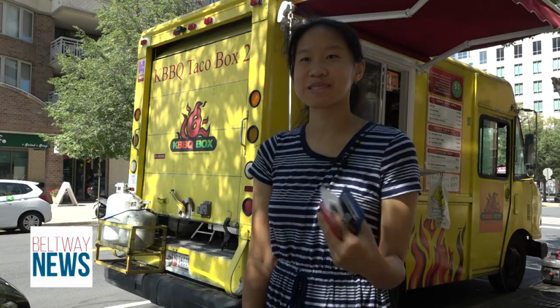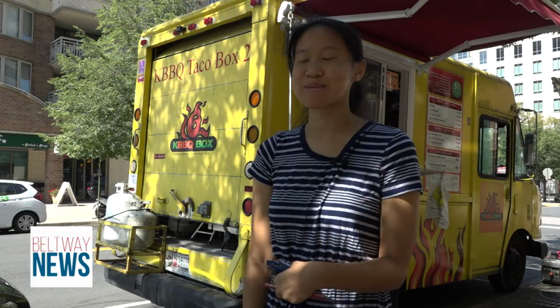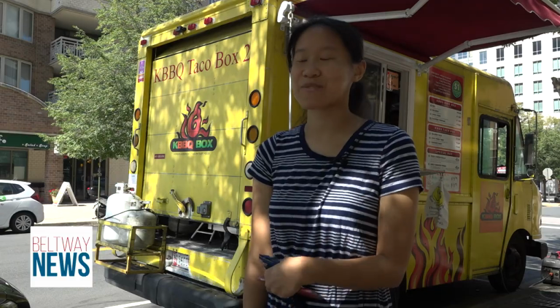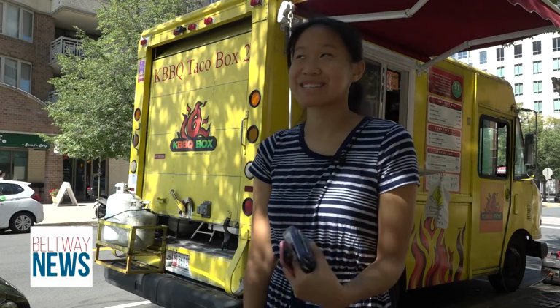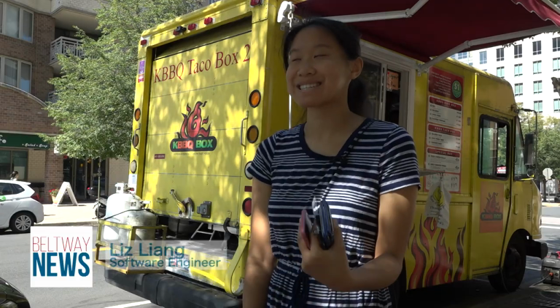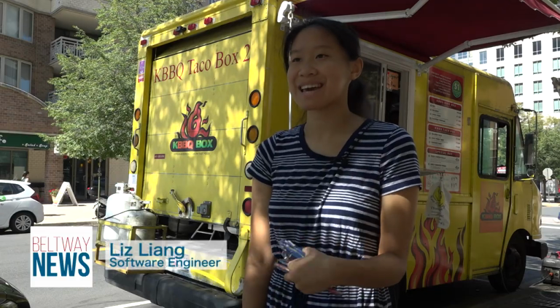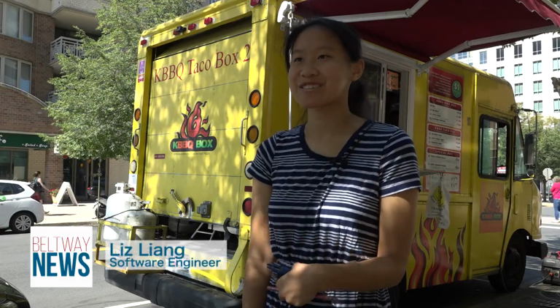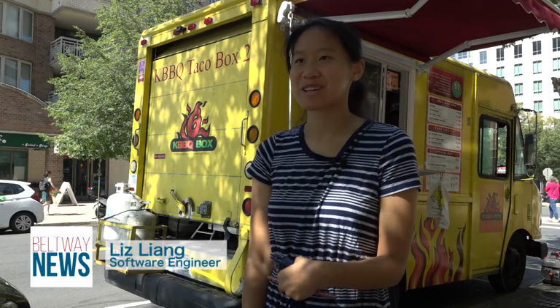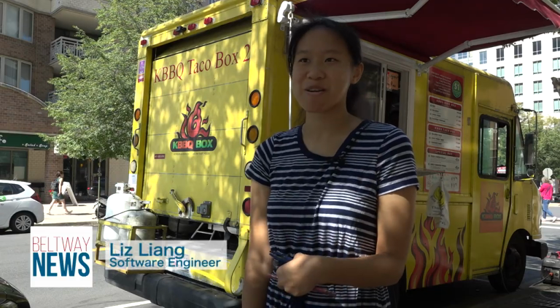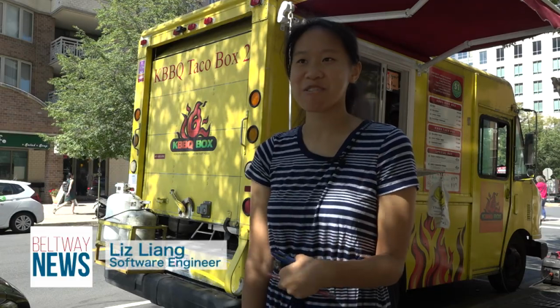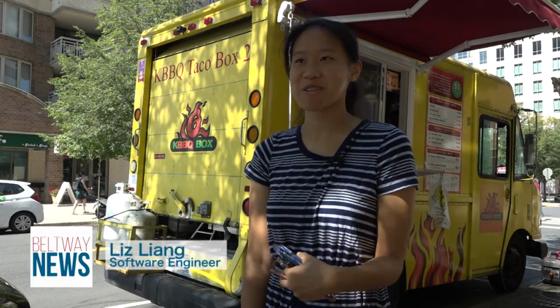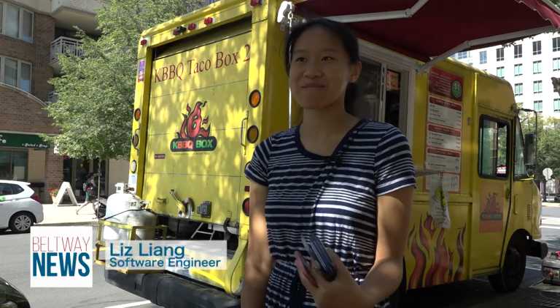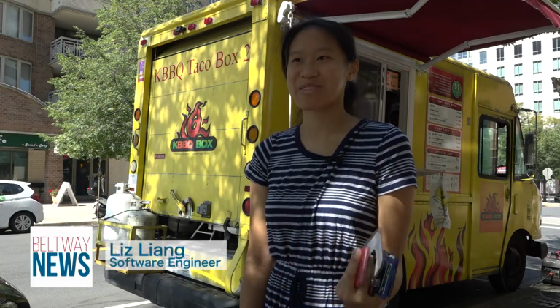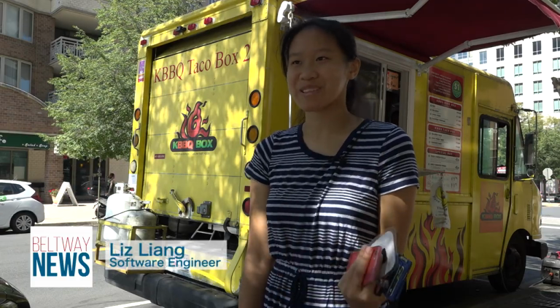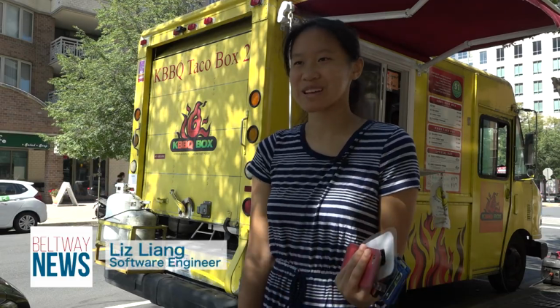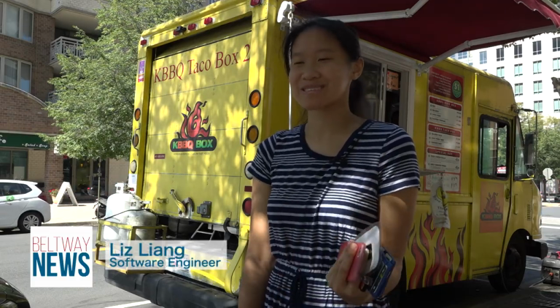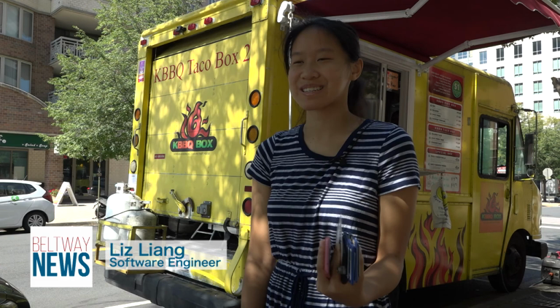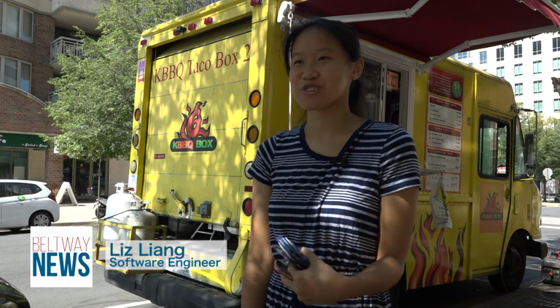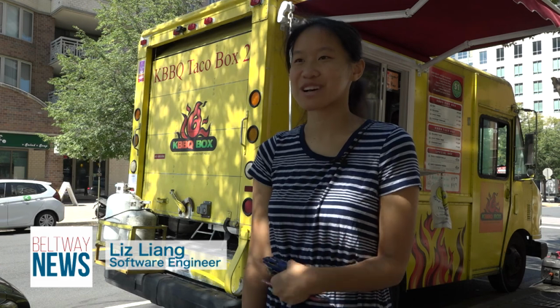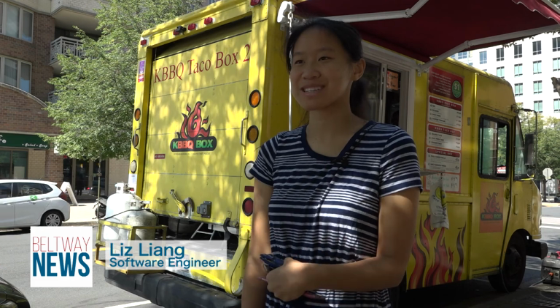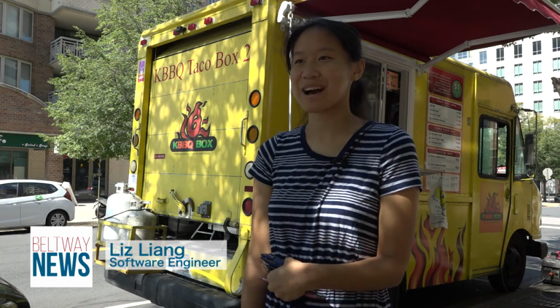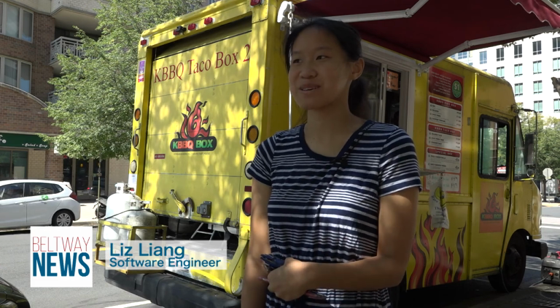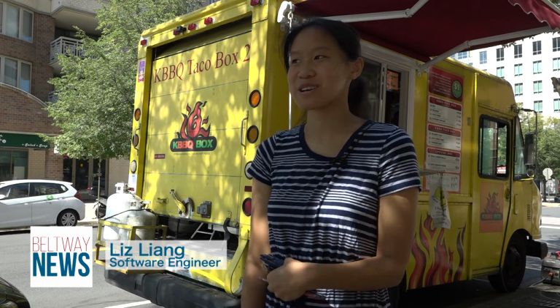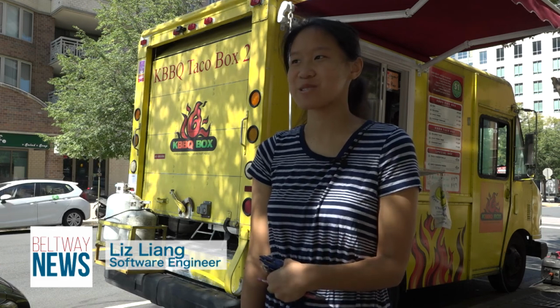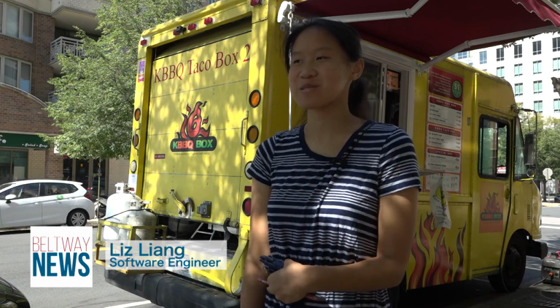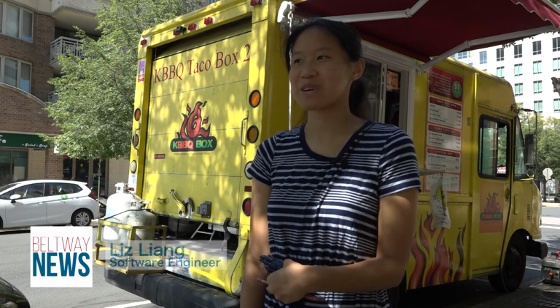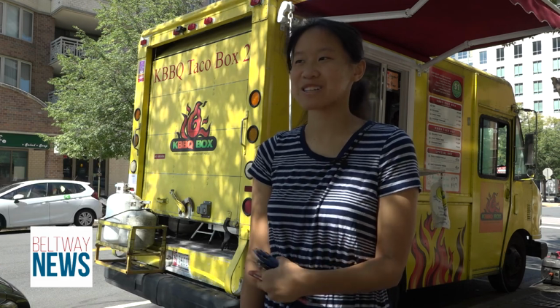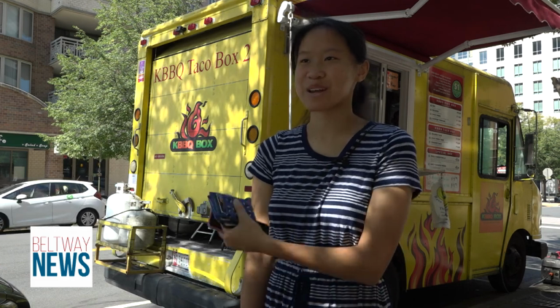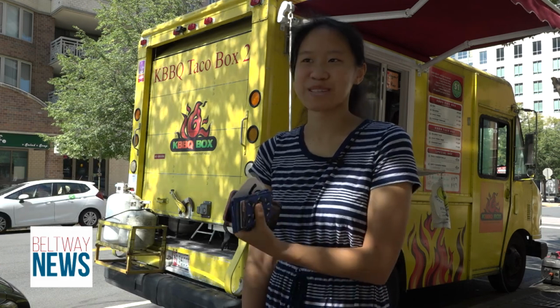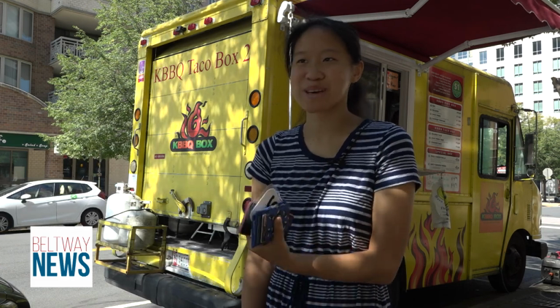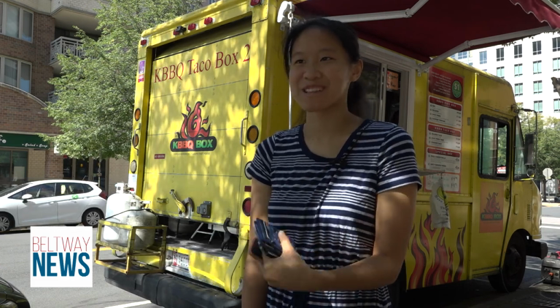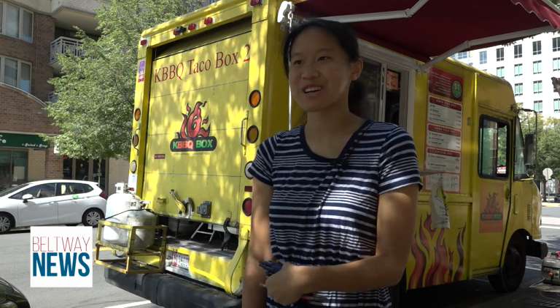"Sometimes if it's a nice day, I'll just come out here and look at the different trucks, and I just recognize them by the yellow truck."